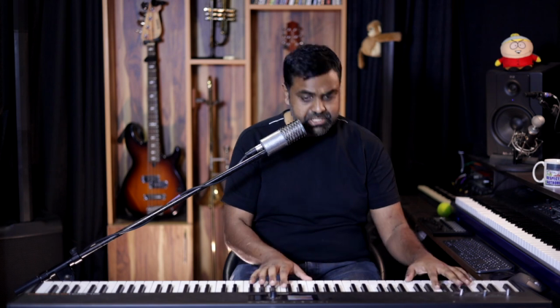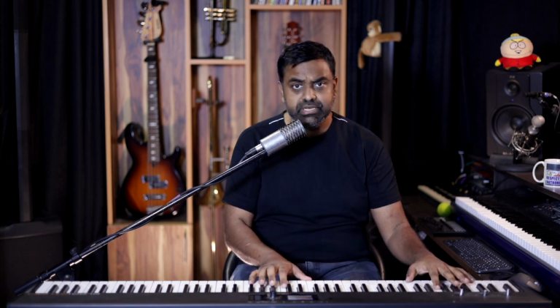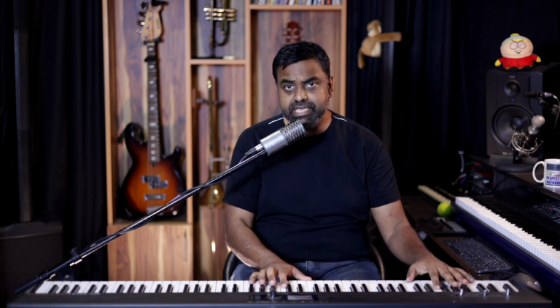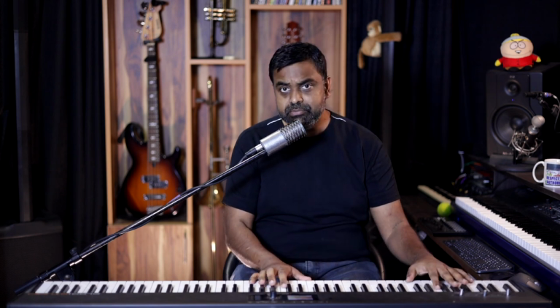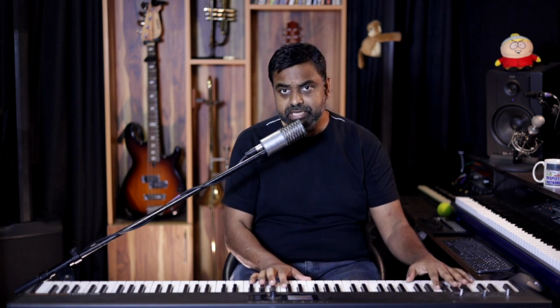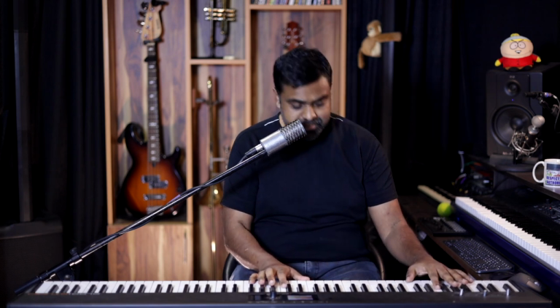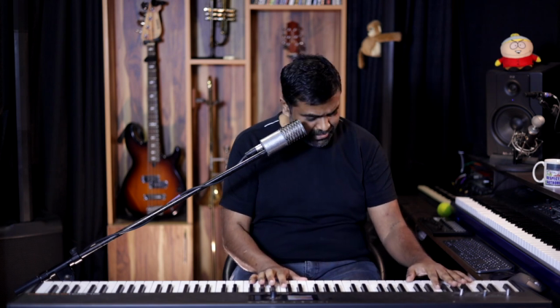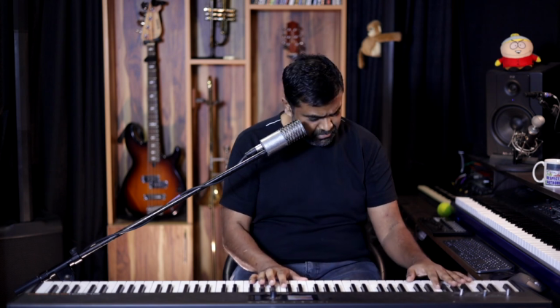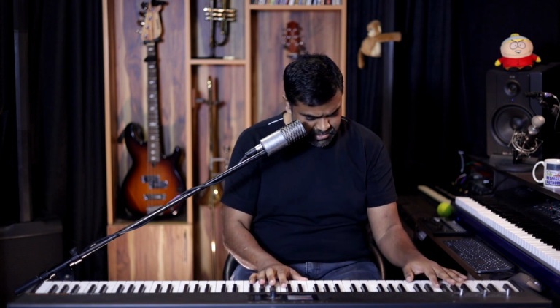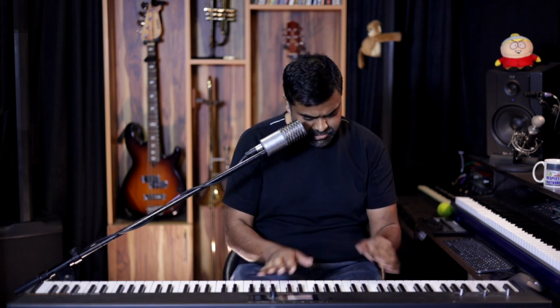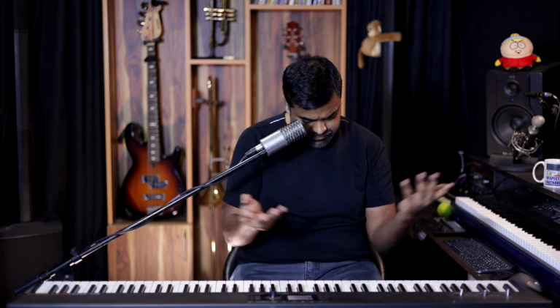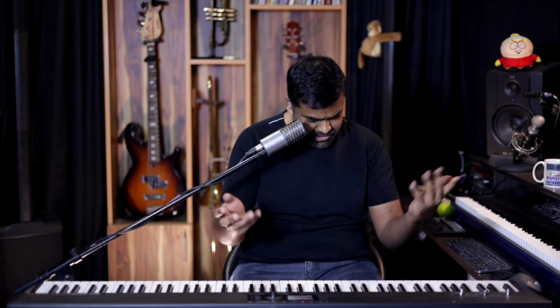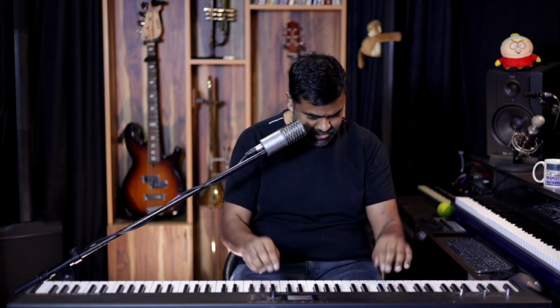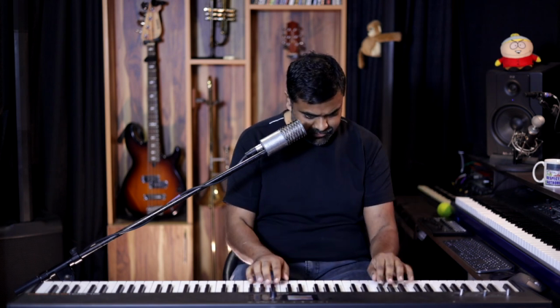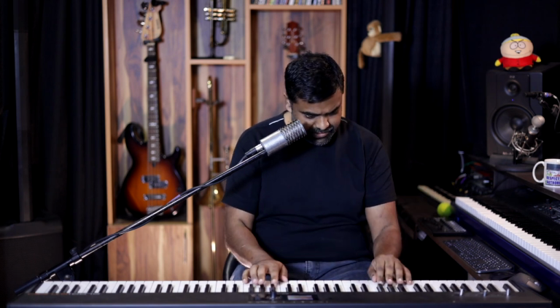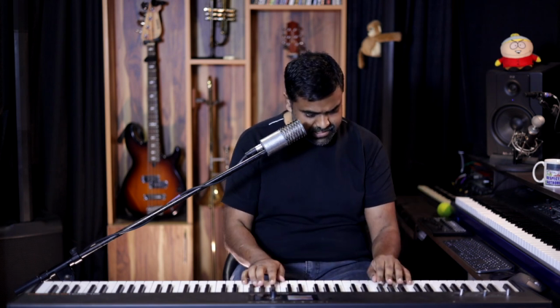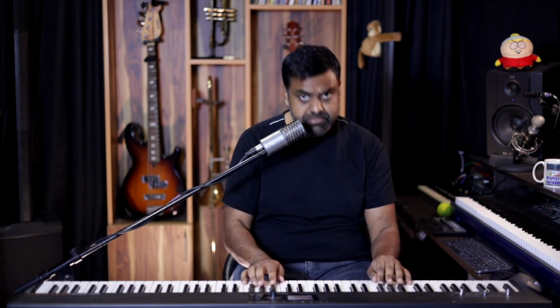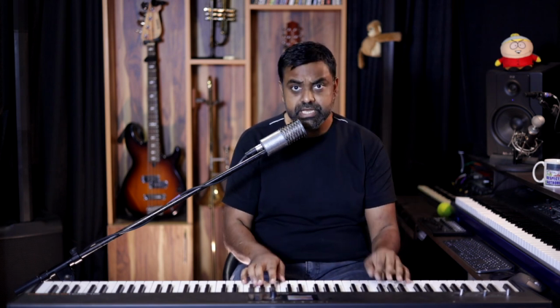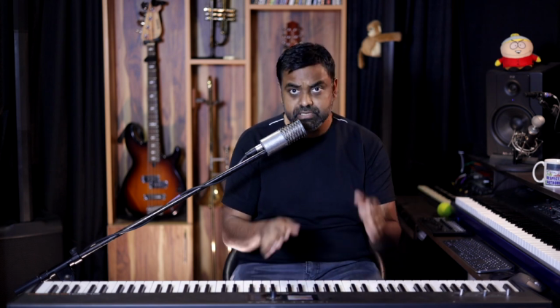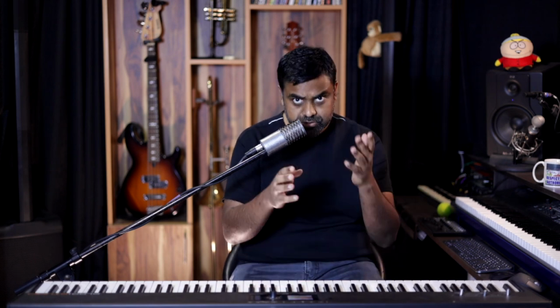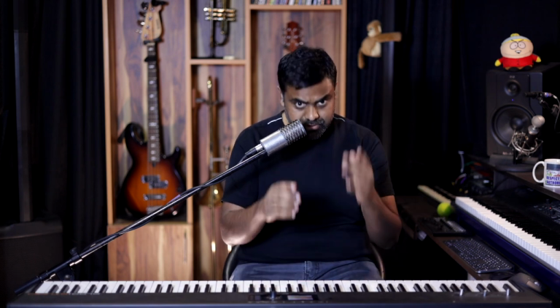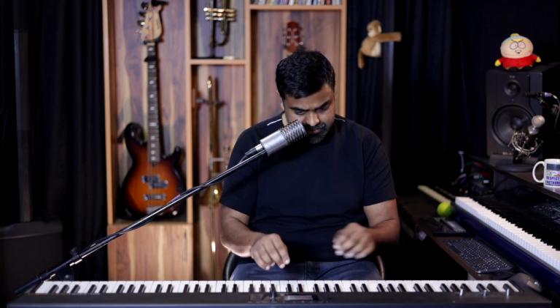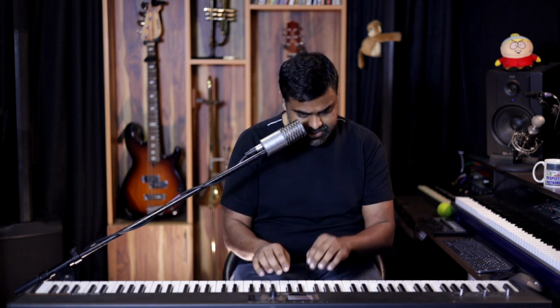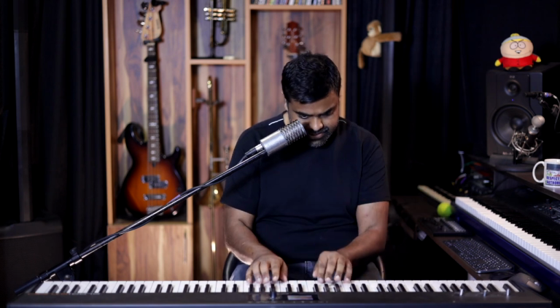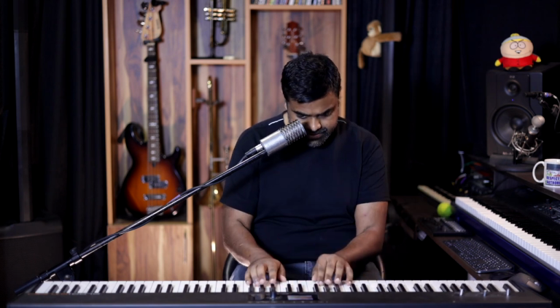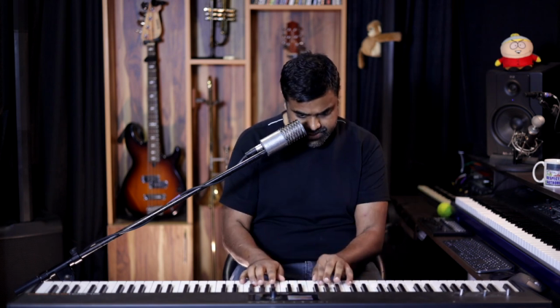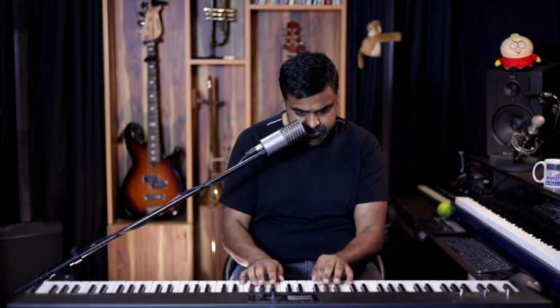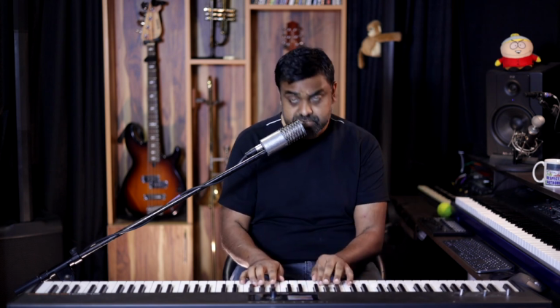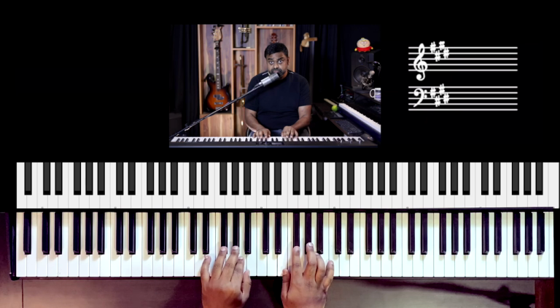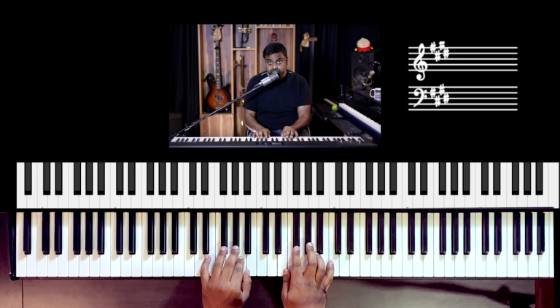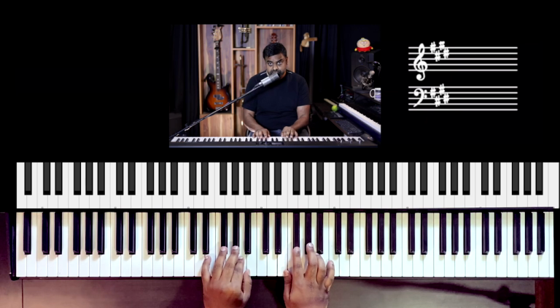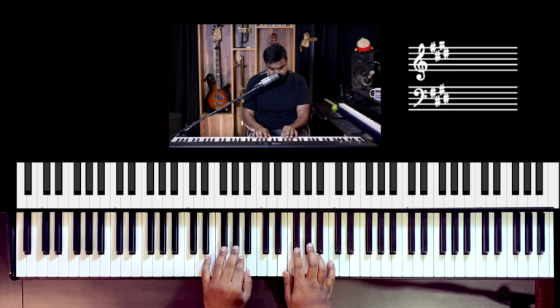It's in E major. So first off, let's make a note of the scale - E major, four sharps.